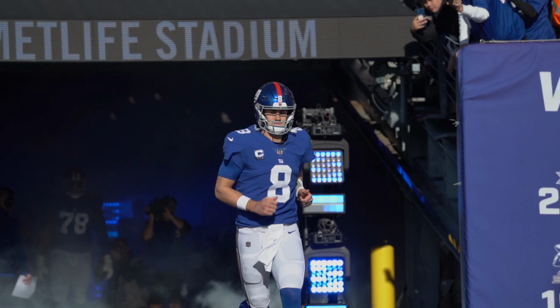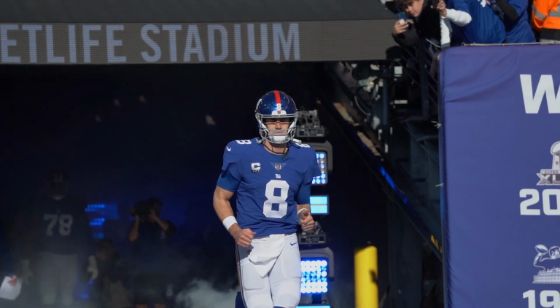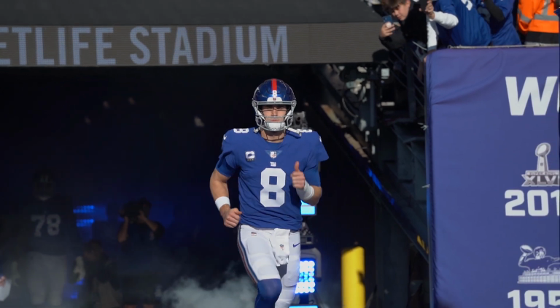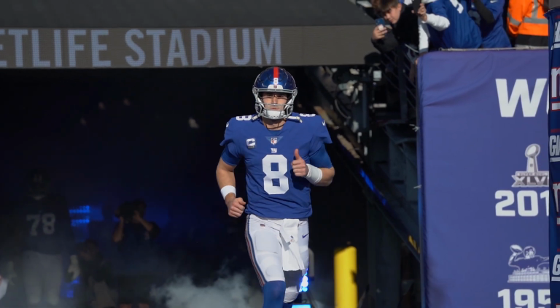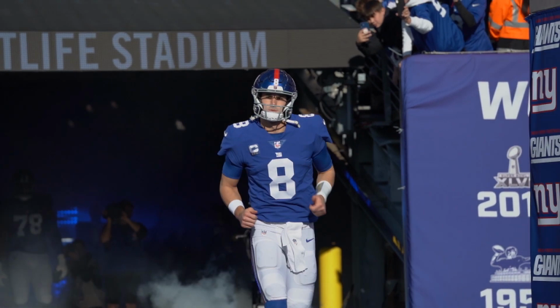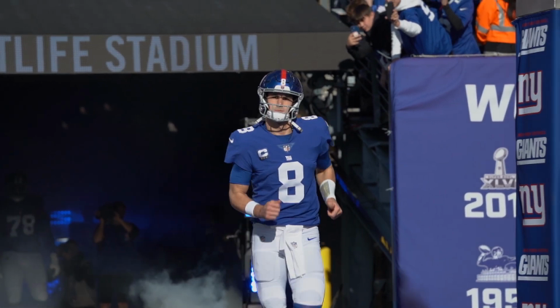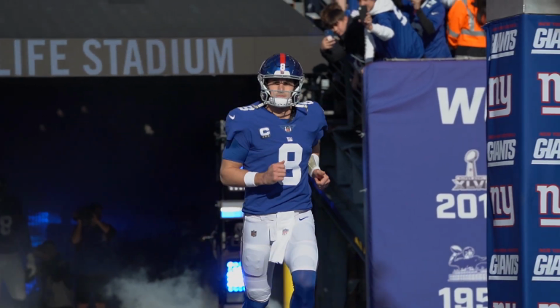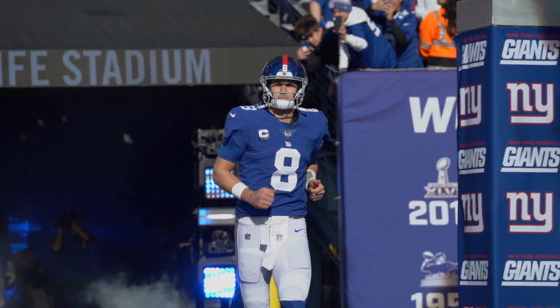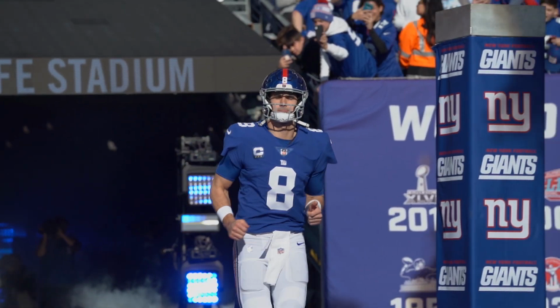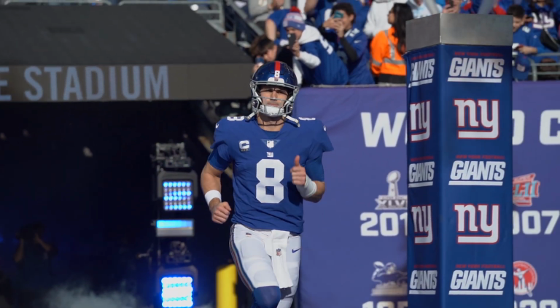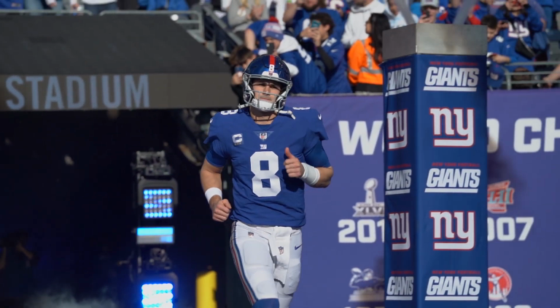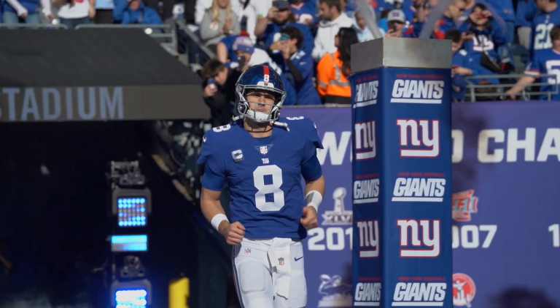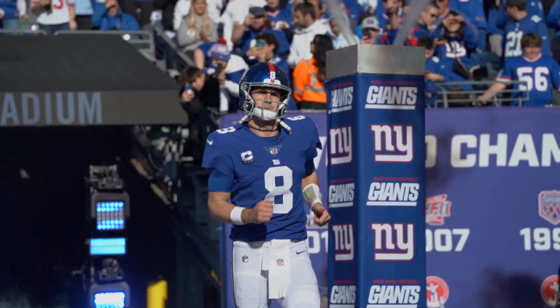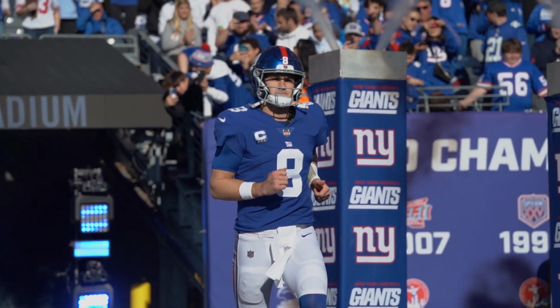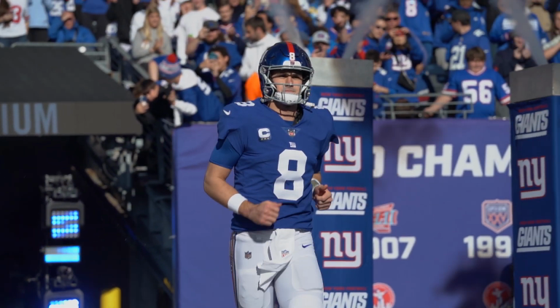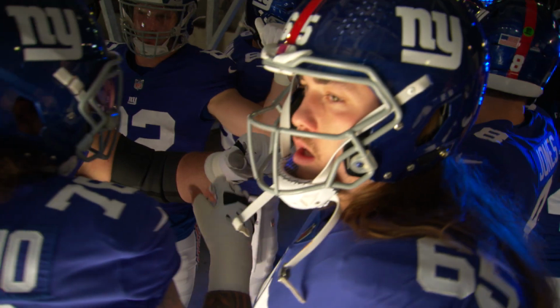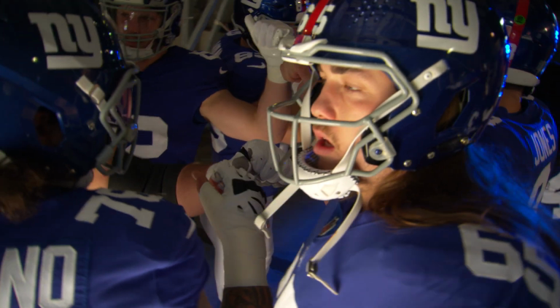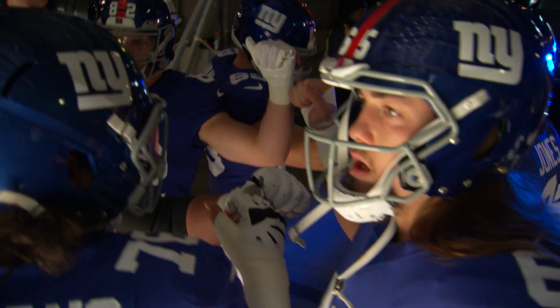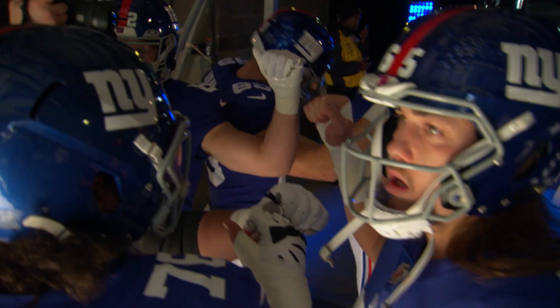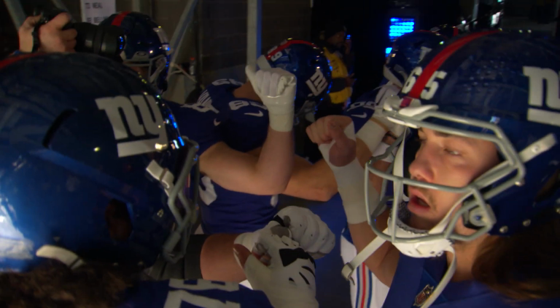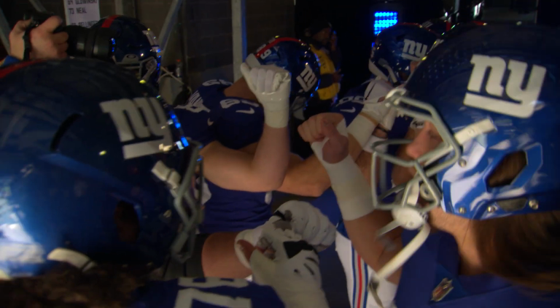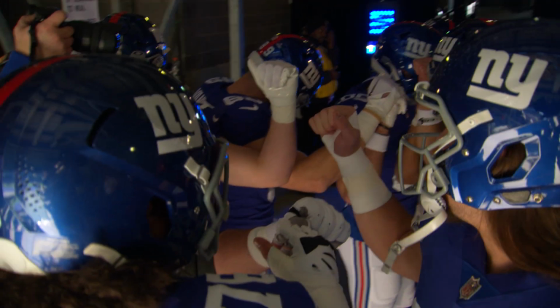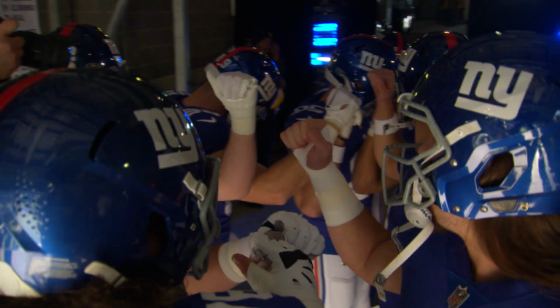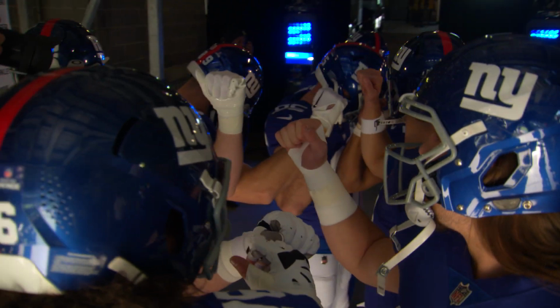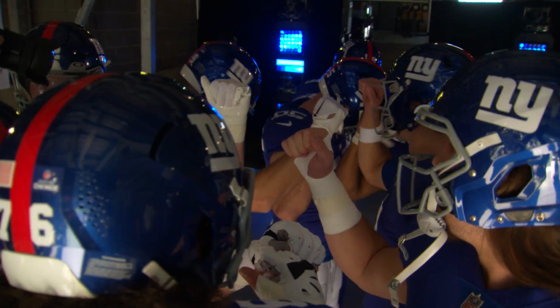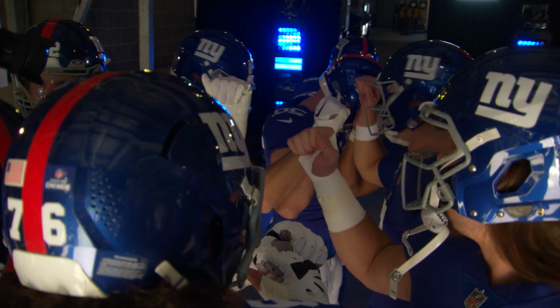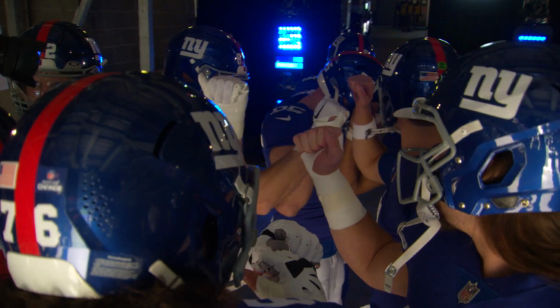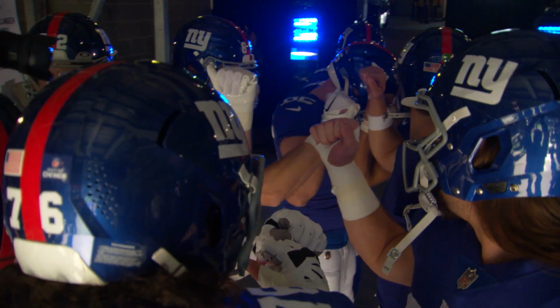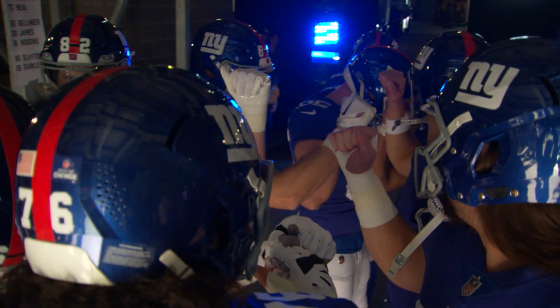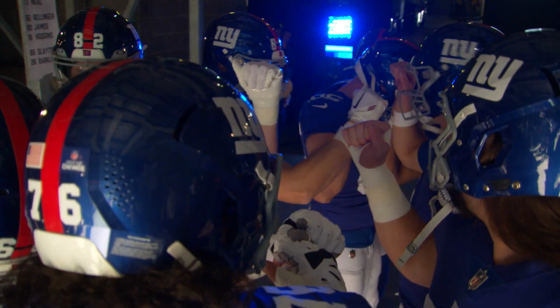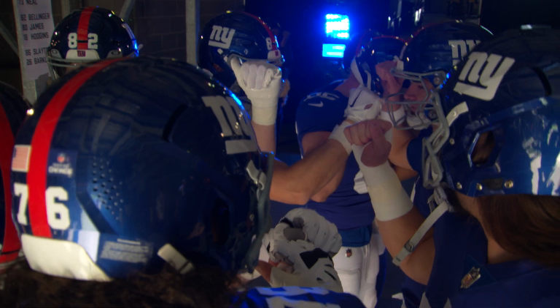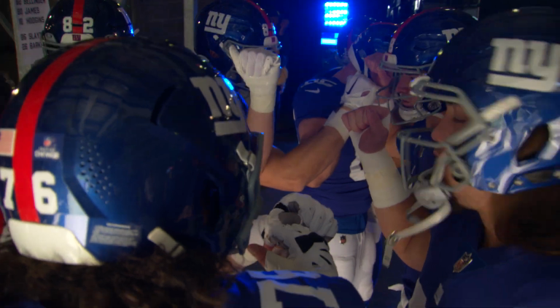All right, here we go boys. Take advantage of the opportunity today, all right? Leave it all out there. Play for the guy next to you. Jacks on three. One, two, three.